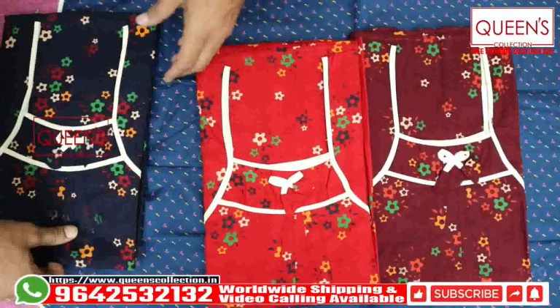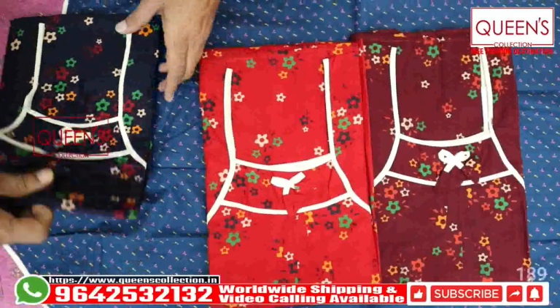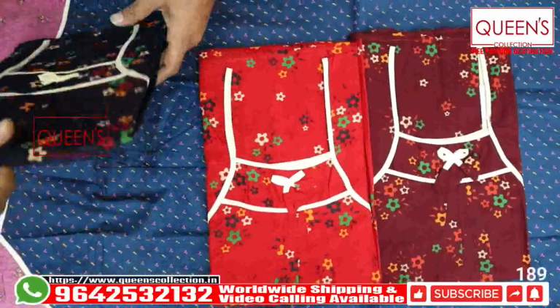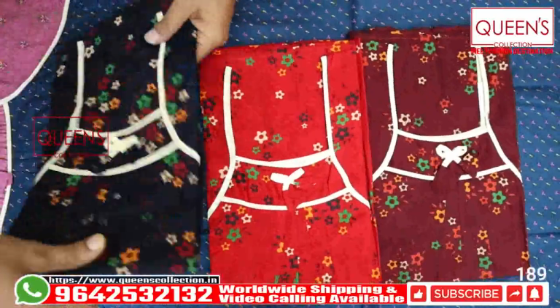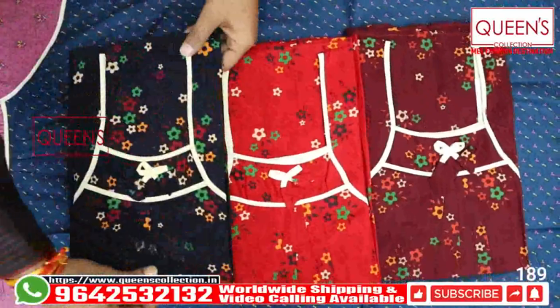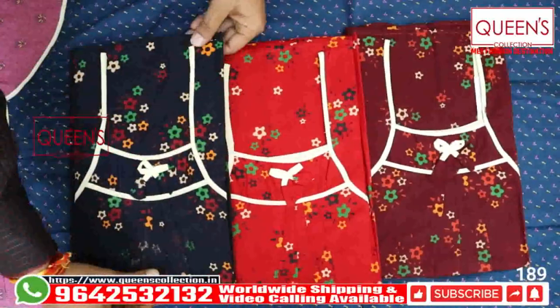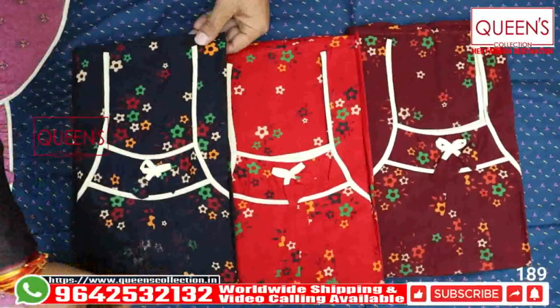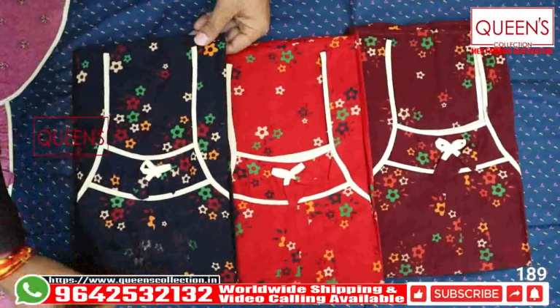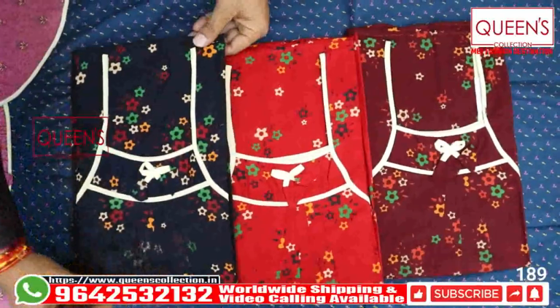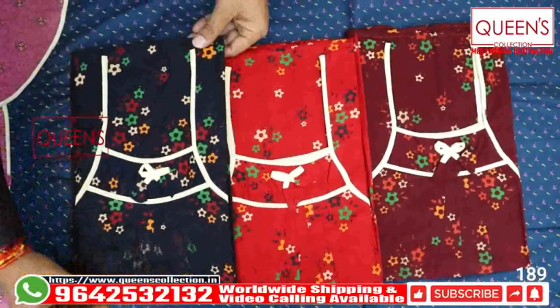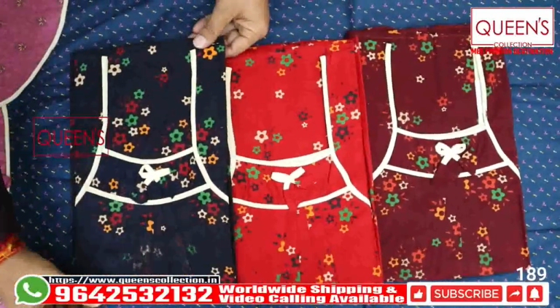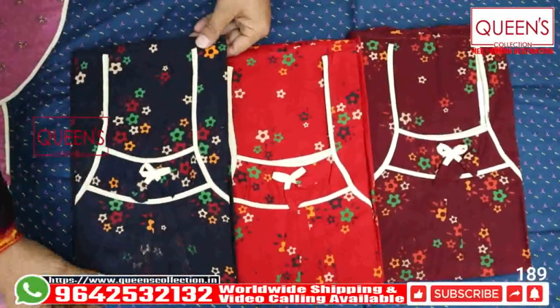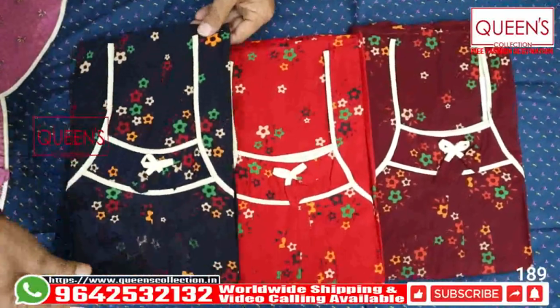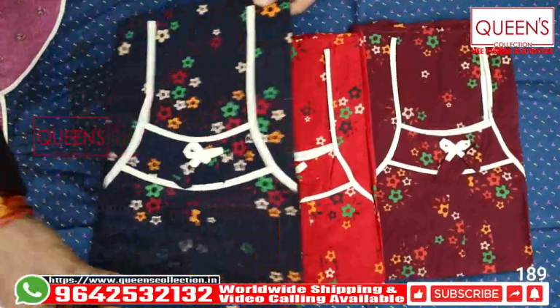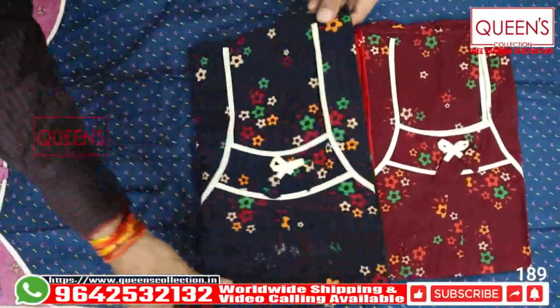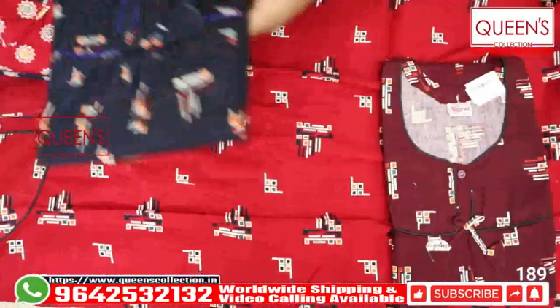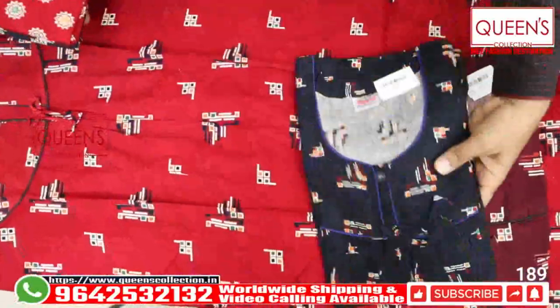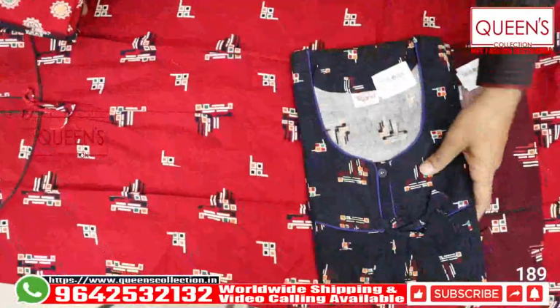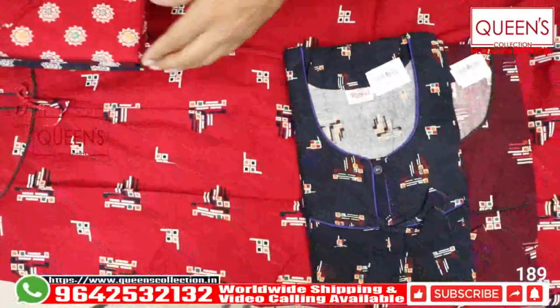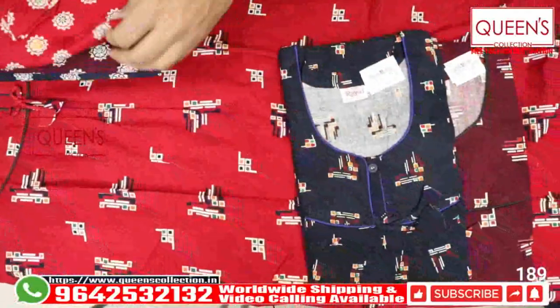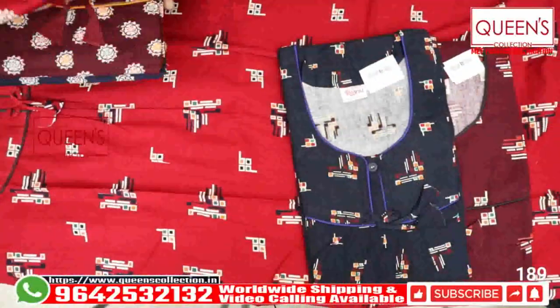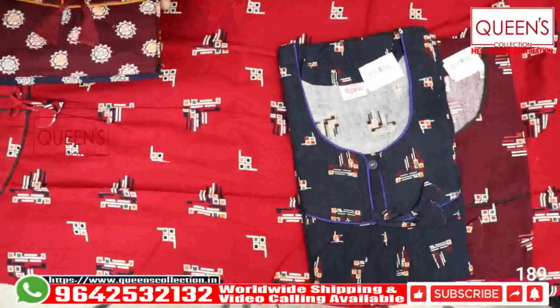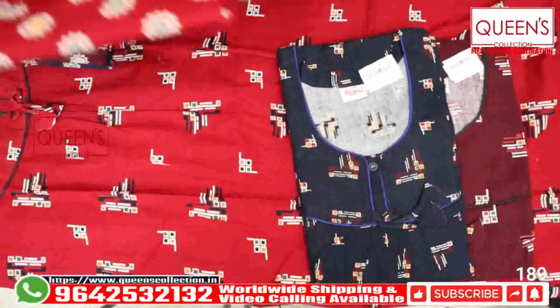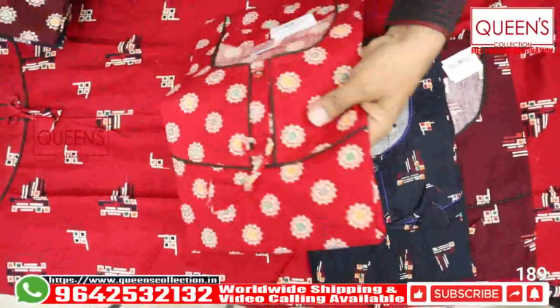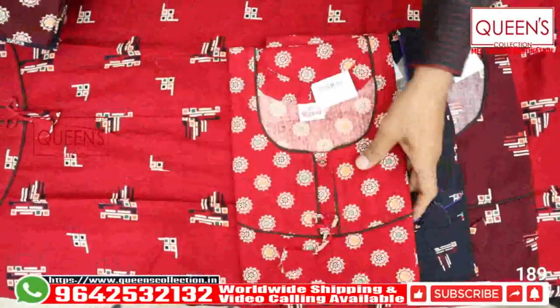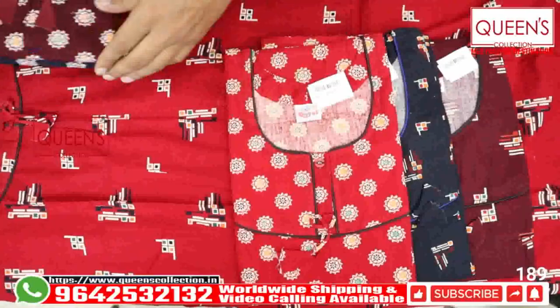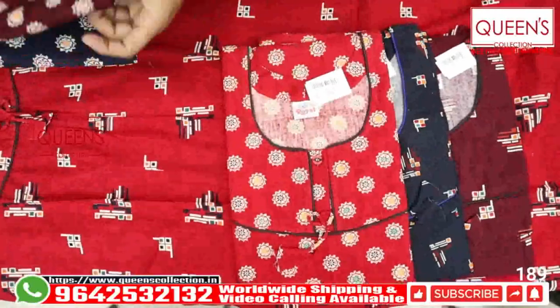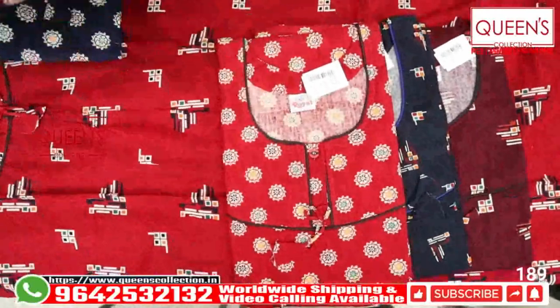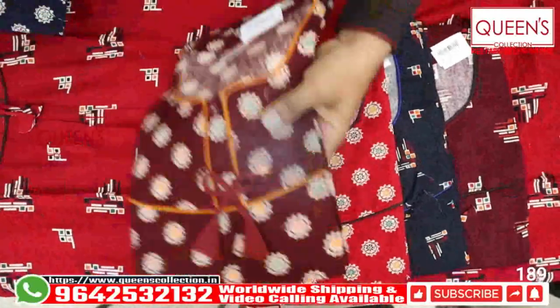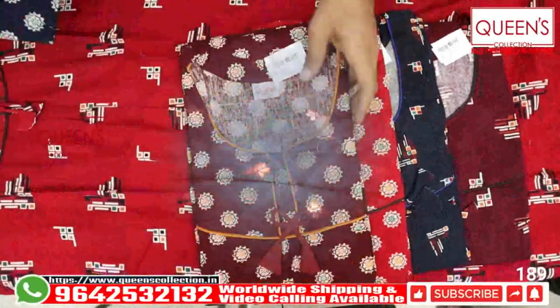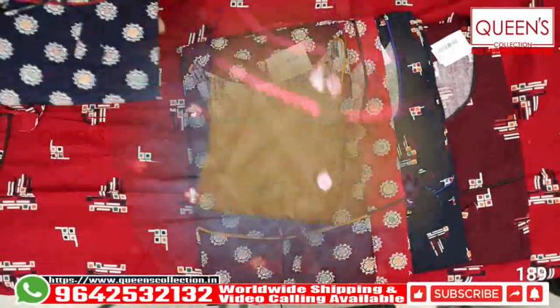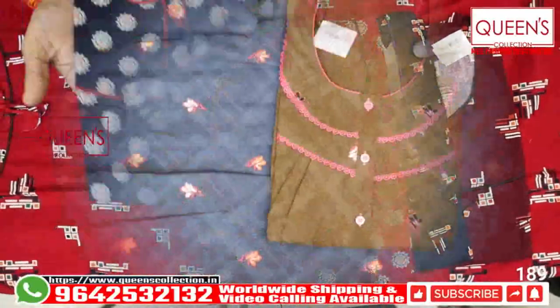Hello friends, welcome to Queen's Collection. I am a fashion destination. Welcome to the team Queen's Tenshi. Today,